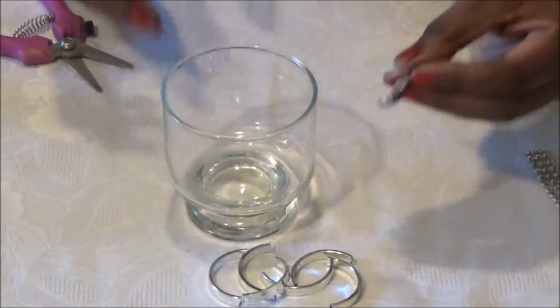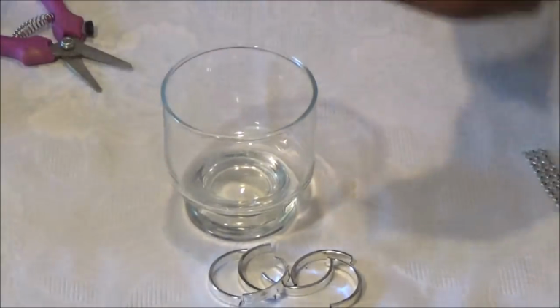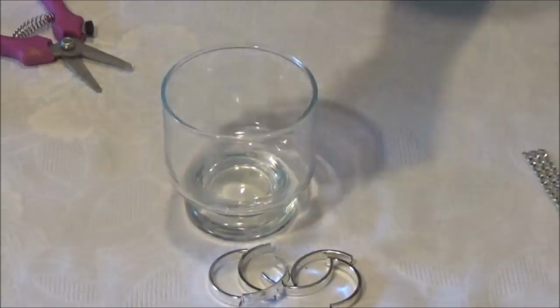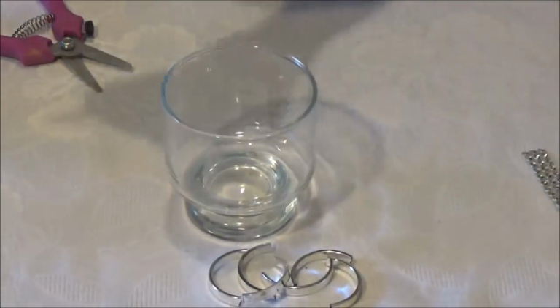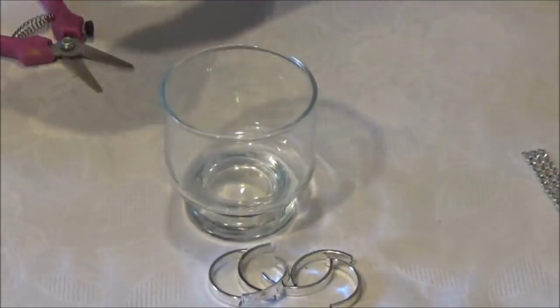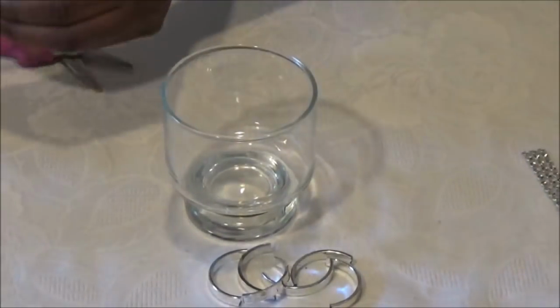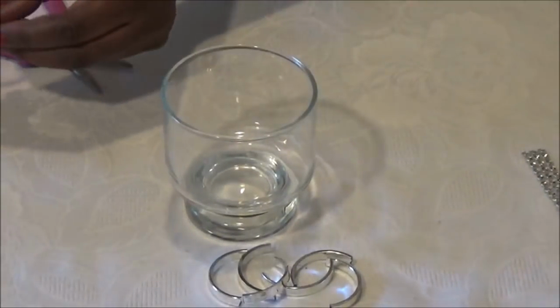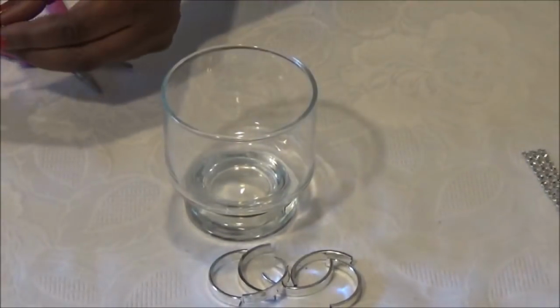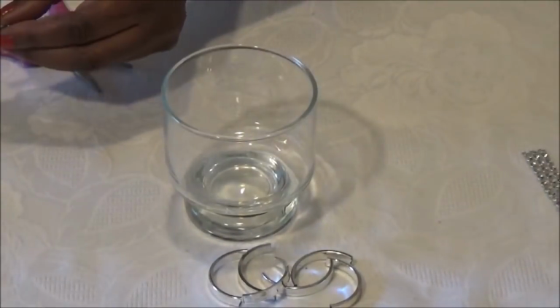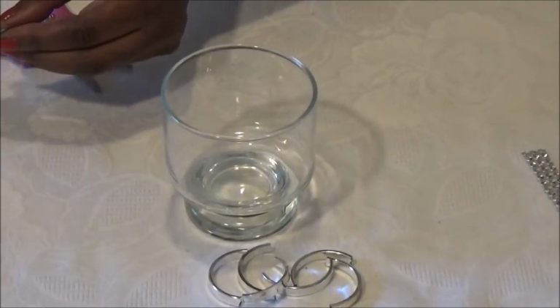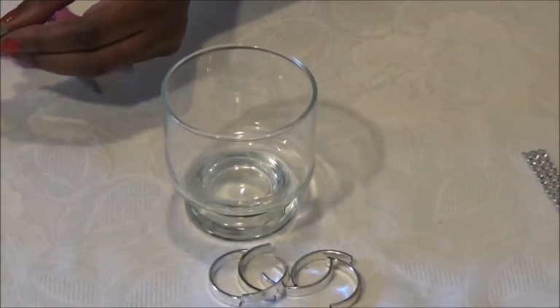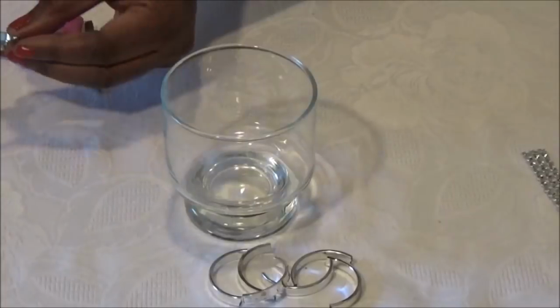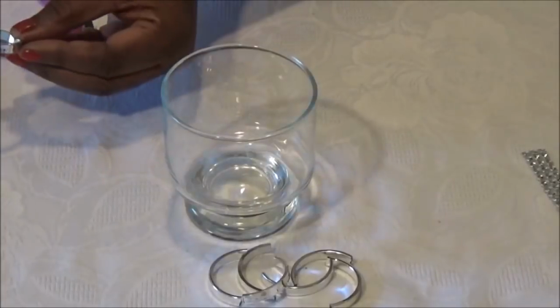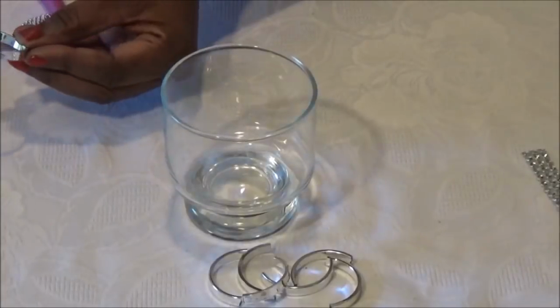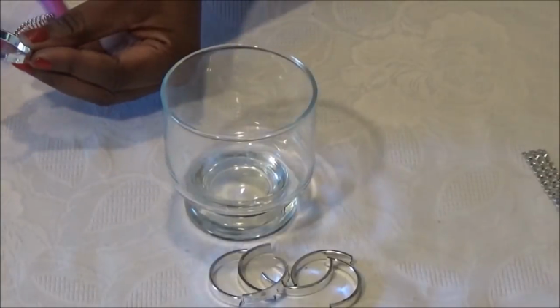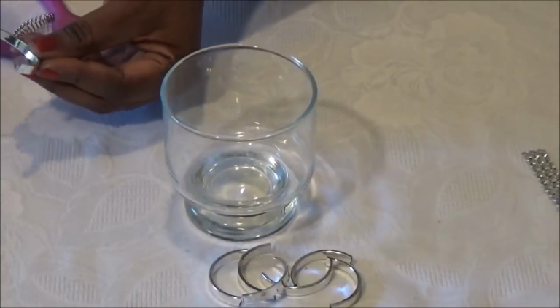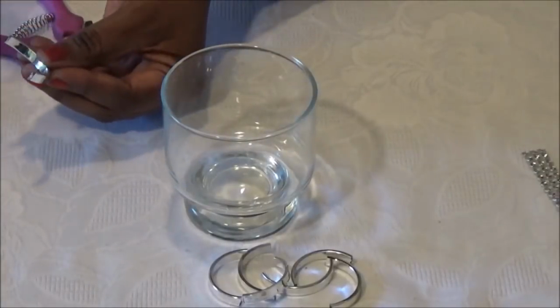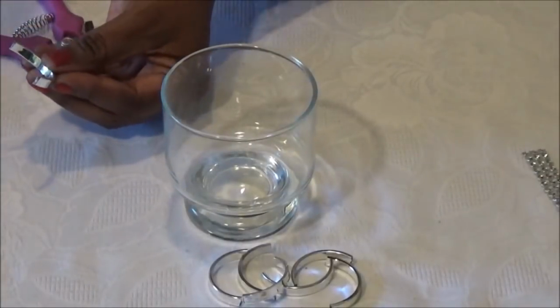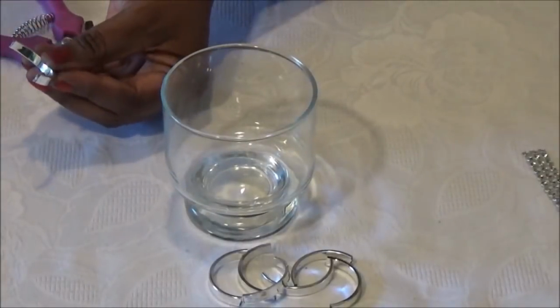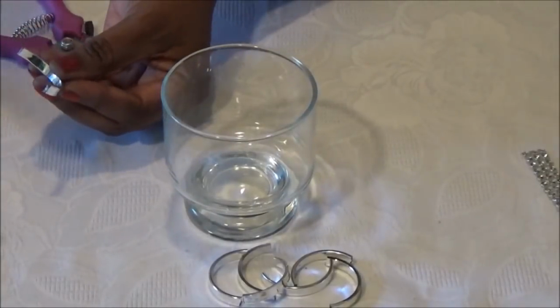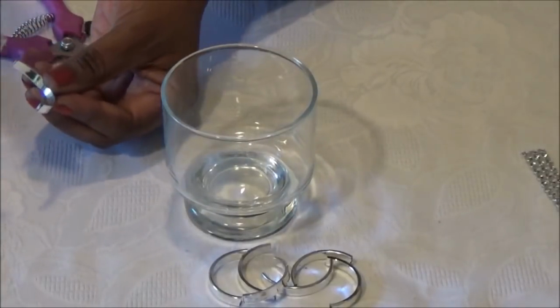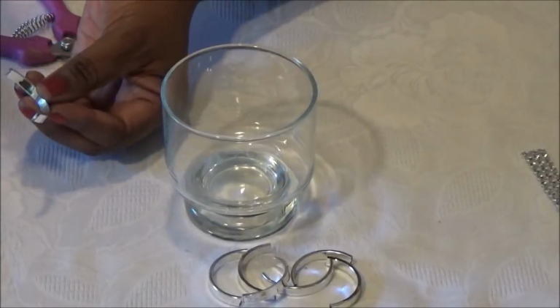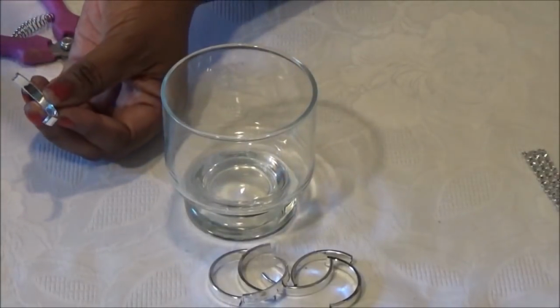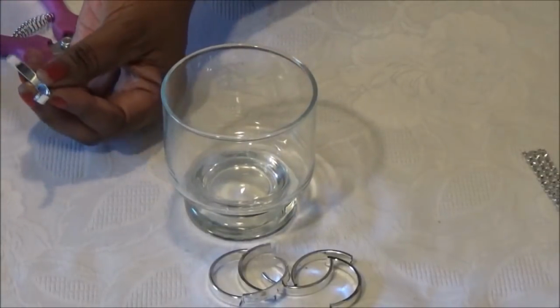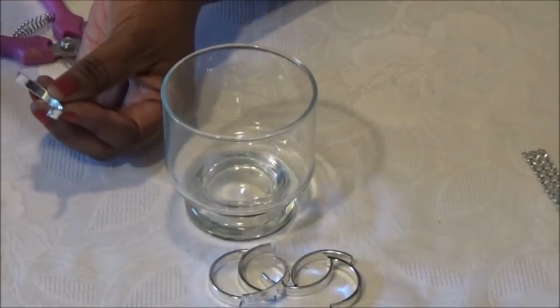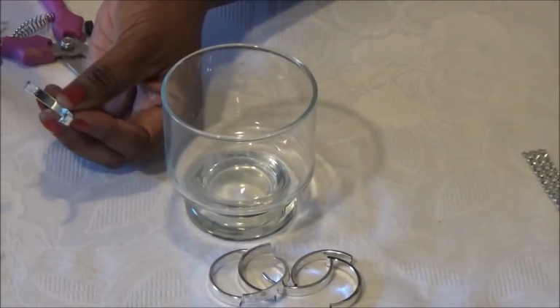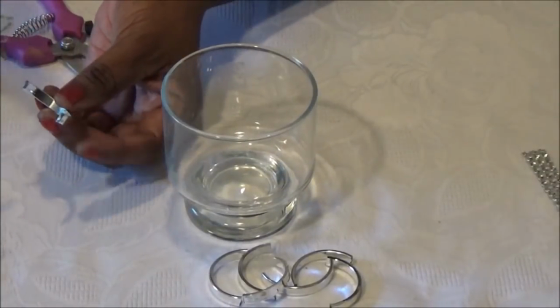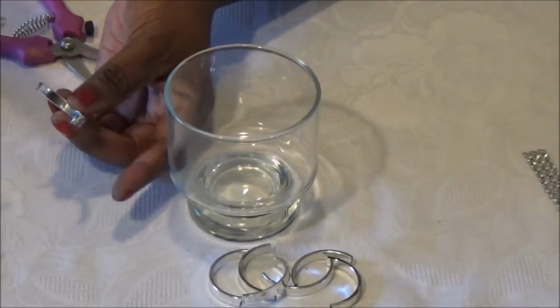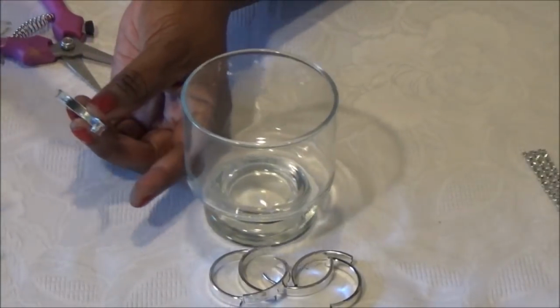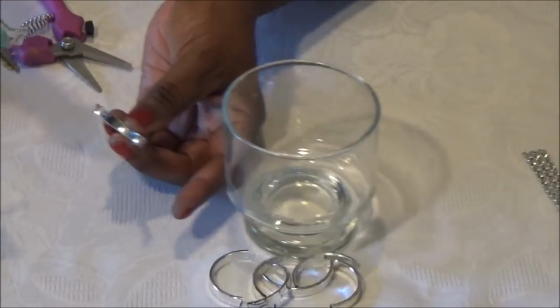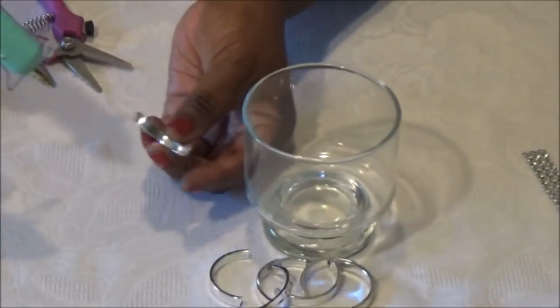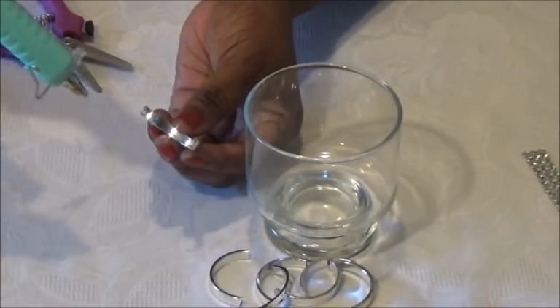We're just going to glue these on, starting at the top edge of your glass.